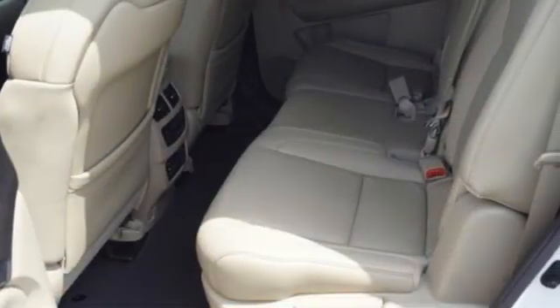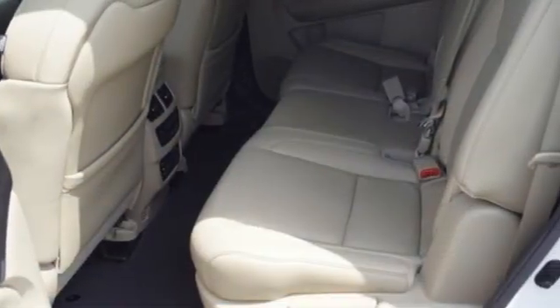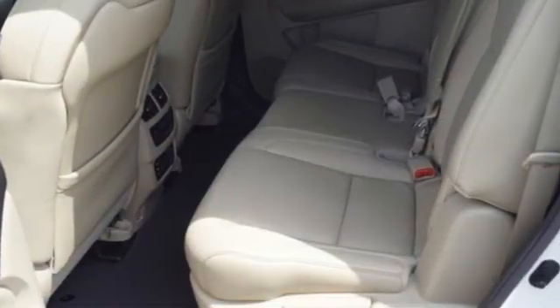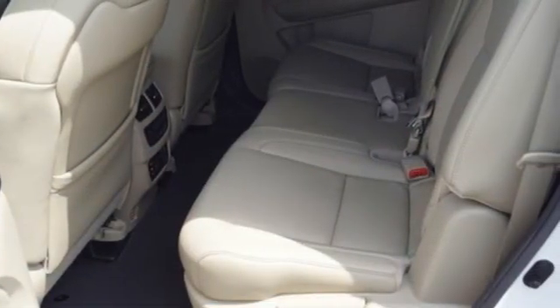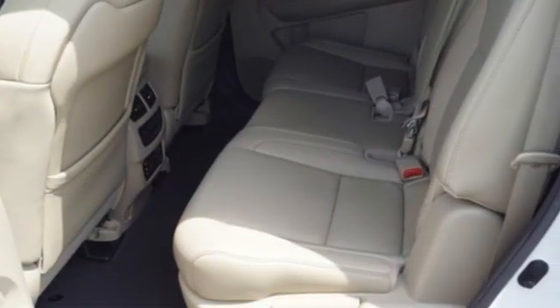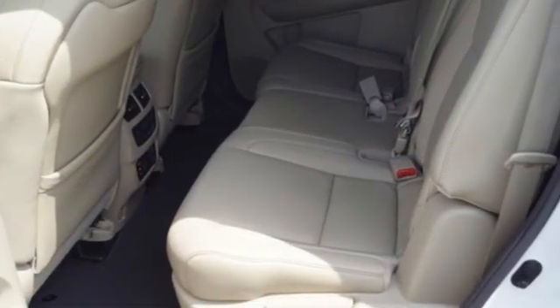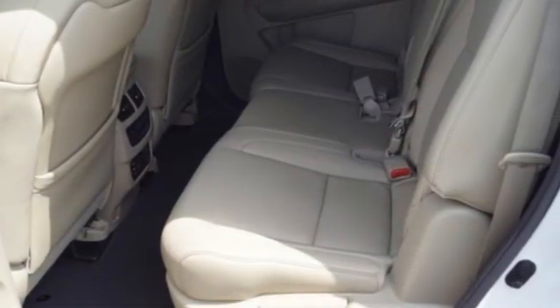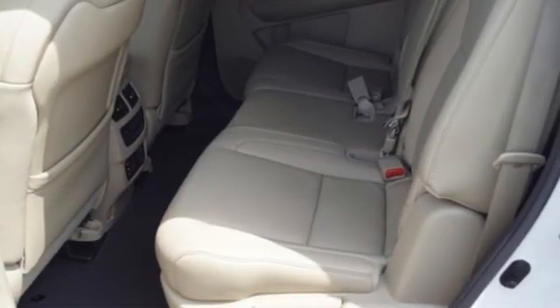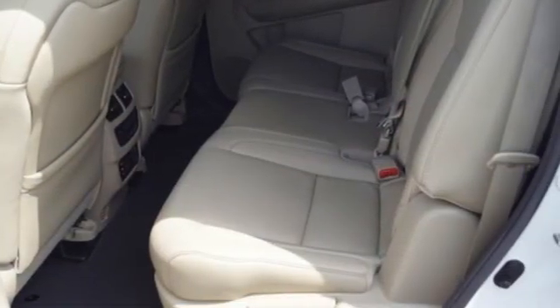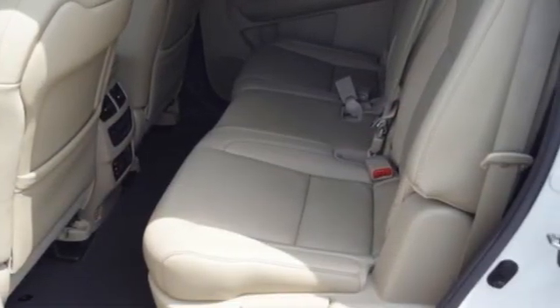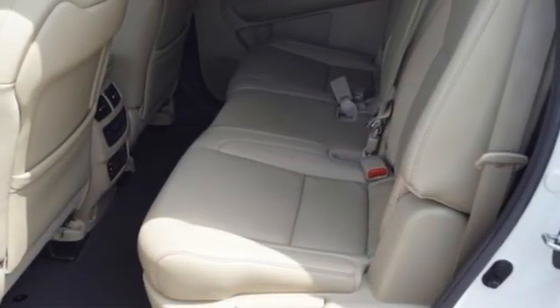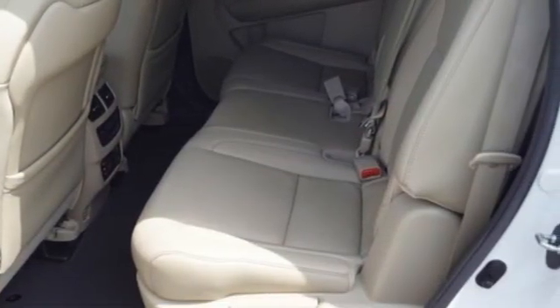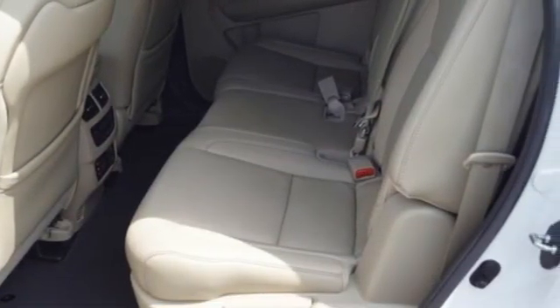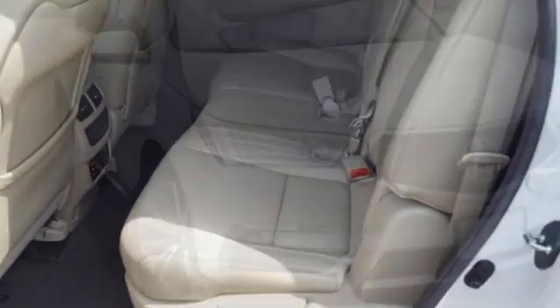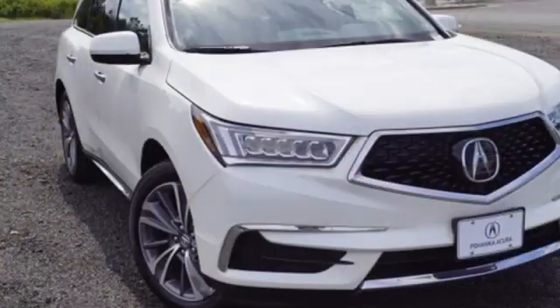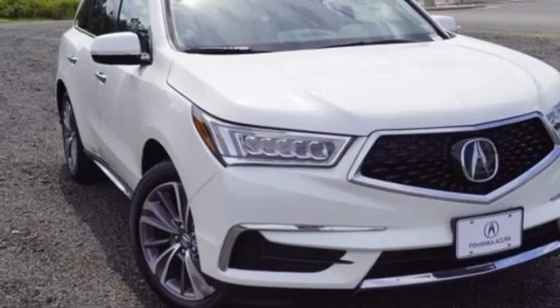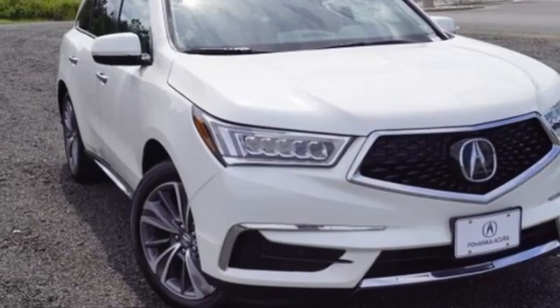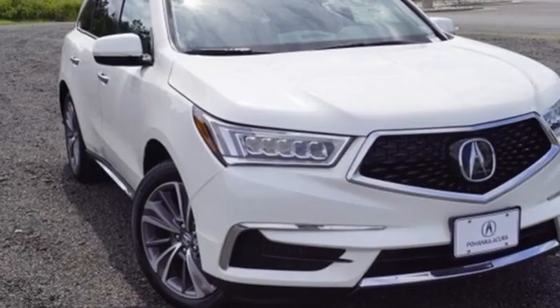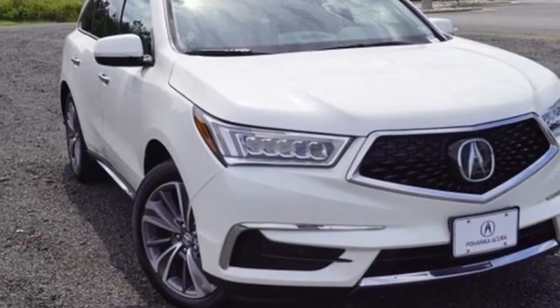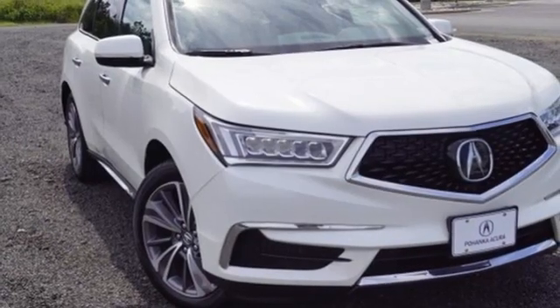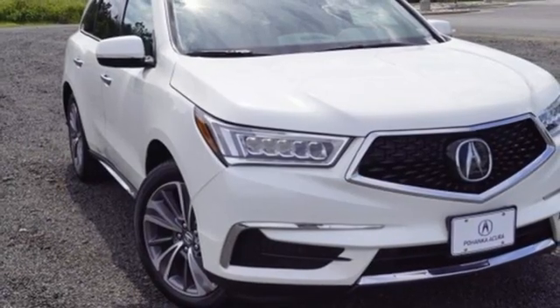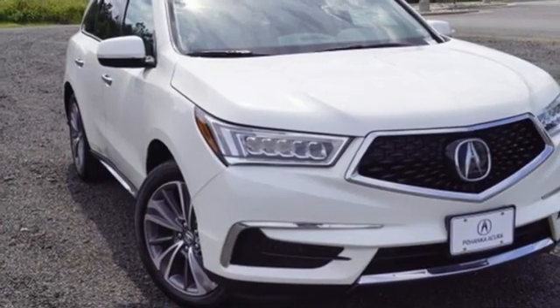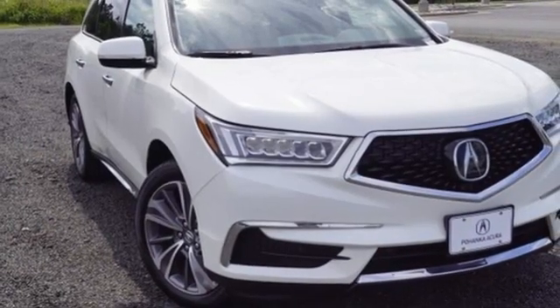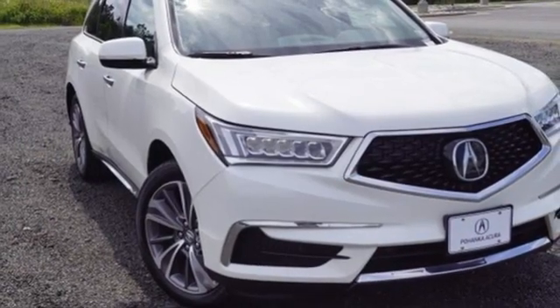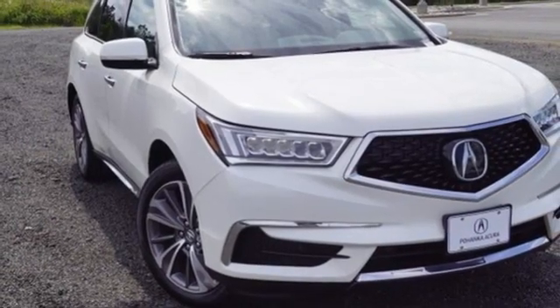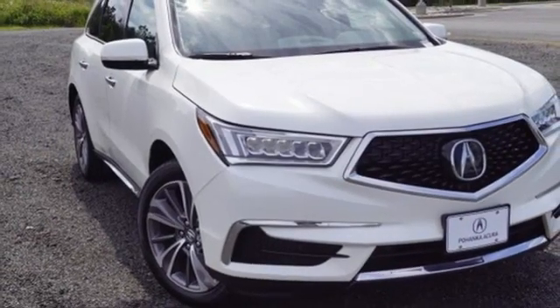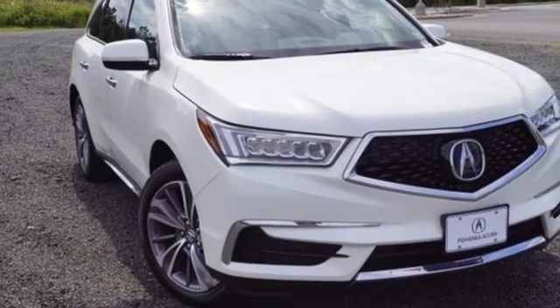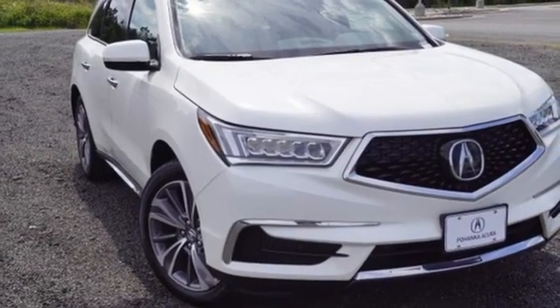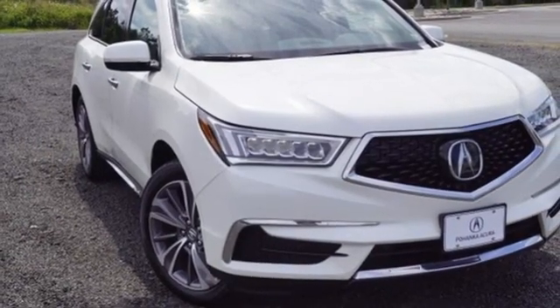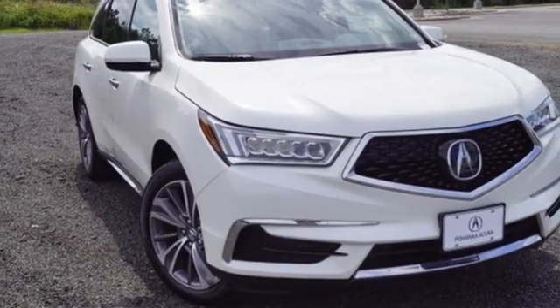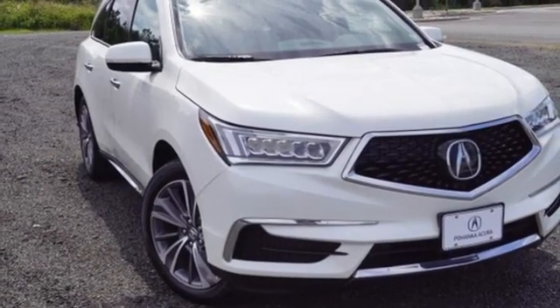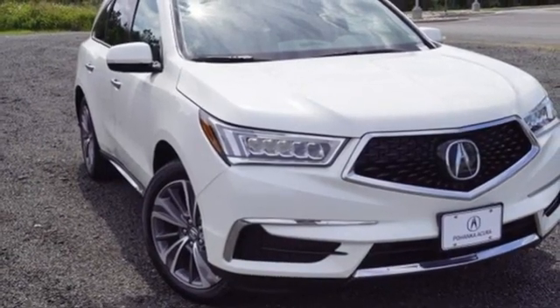Acura has a legacy of innovation, a legacy that continues here. There's even more to see in person — take it for a test drive today.